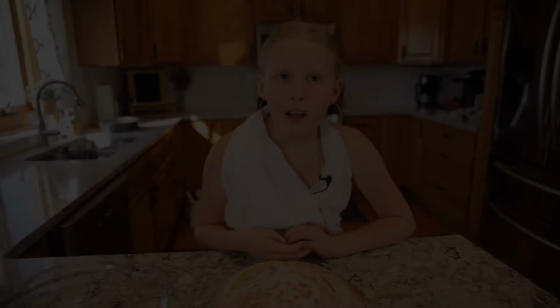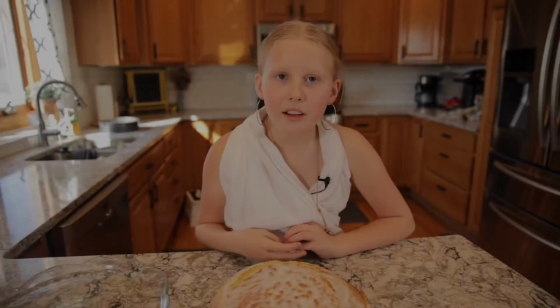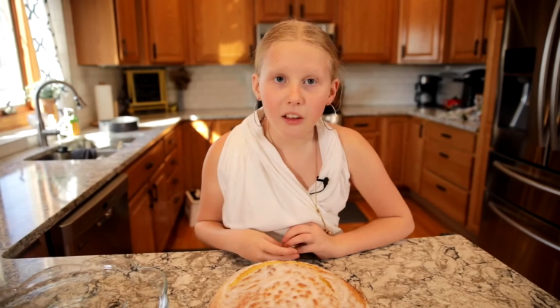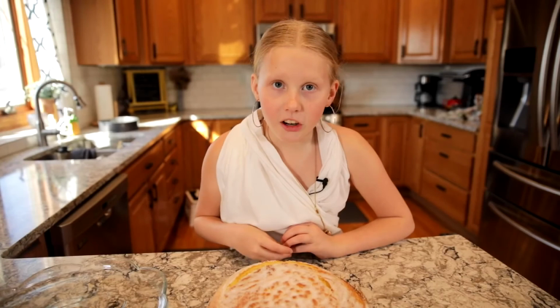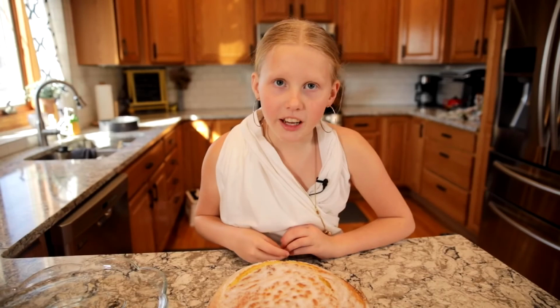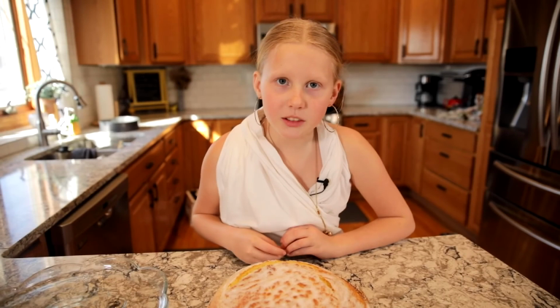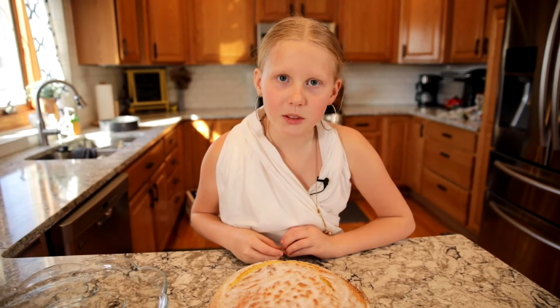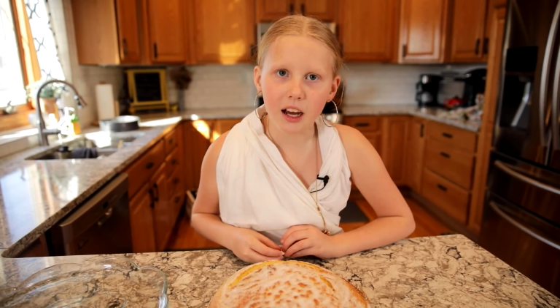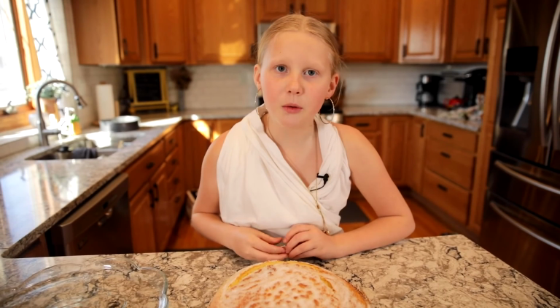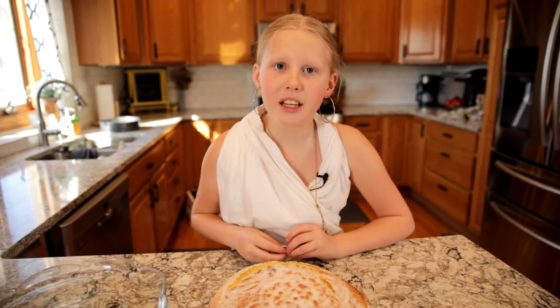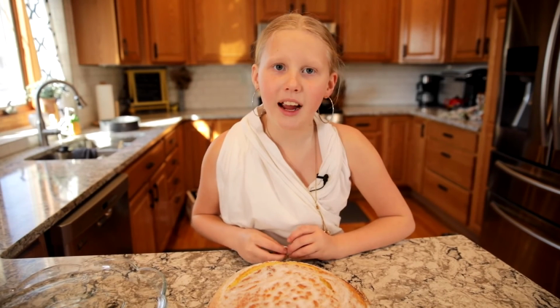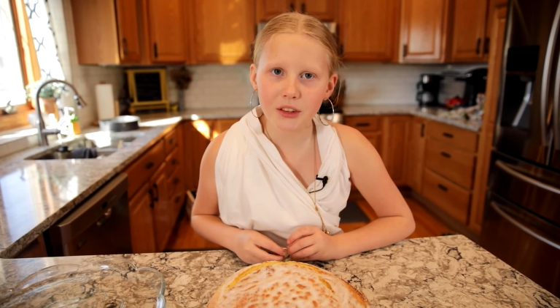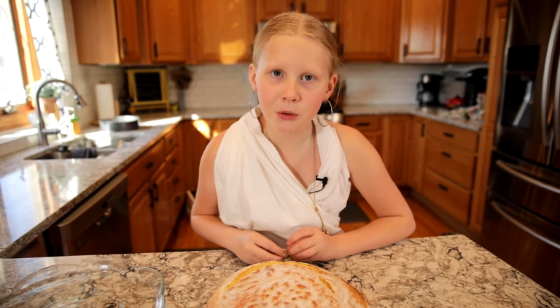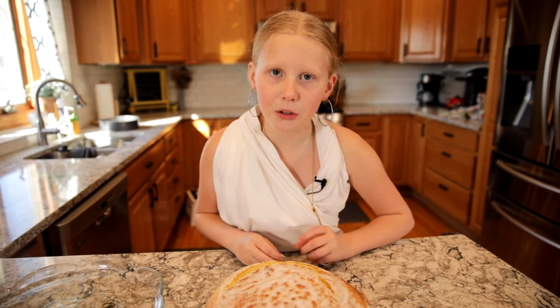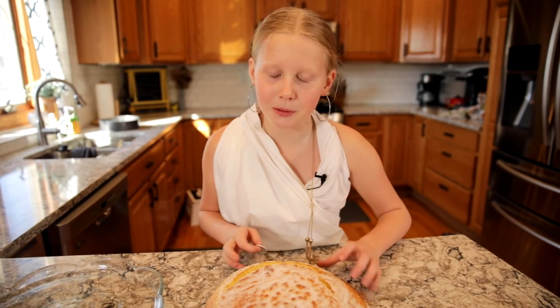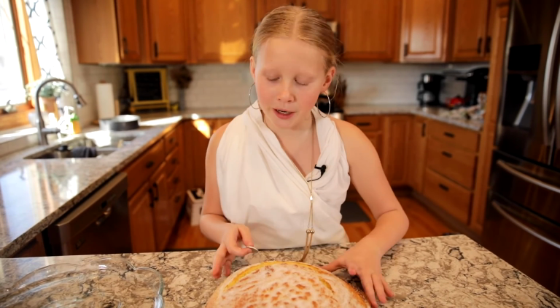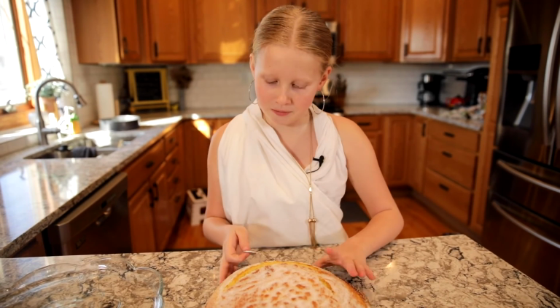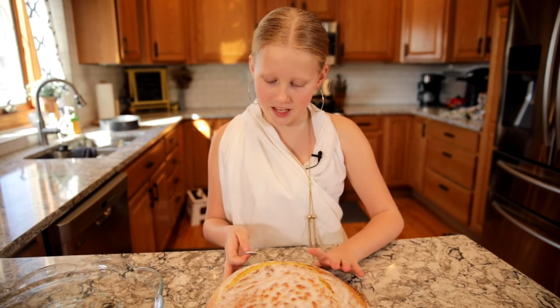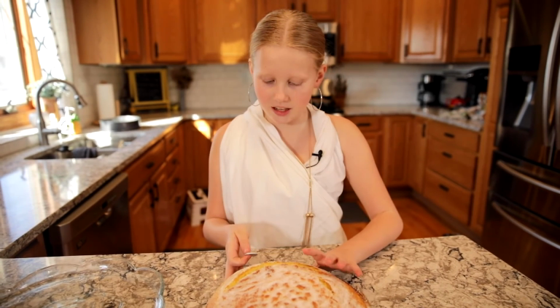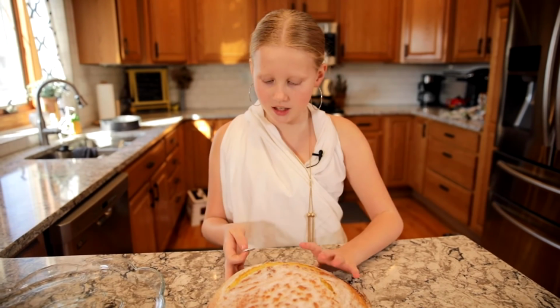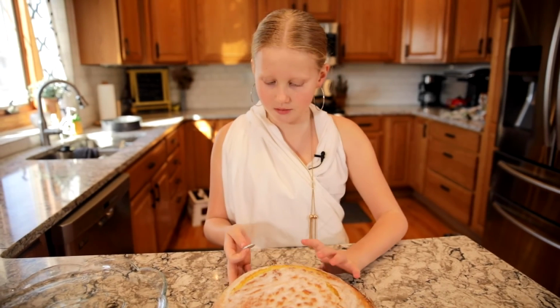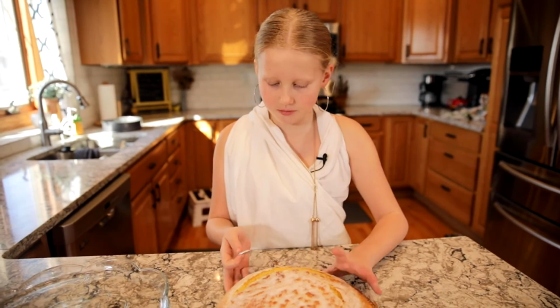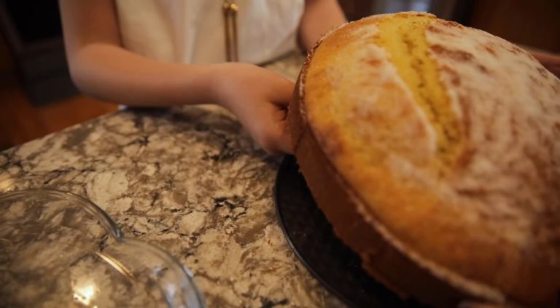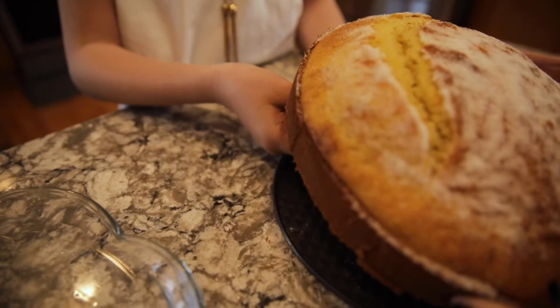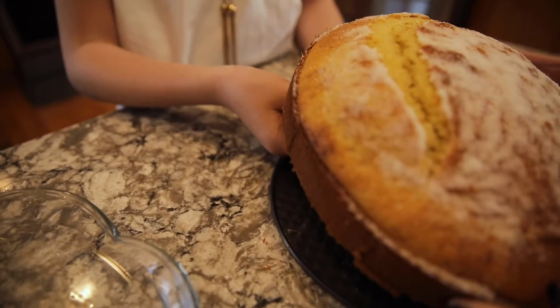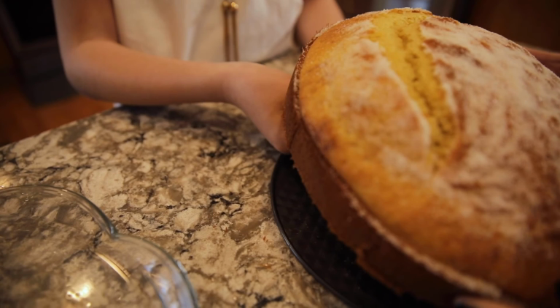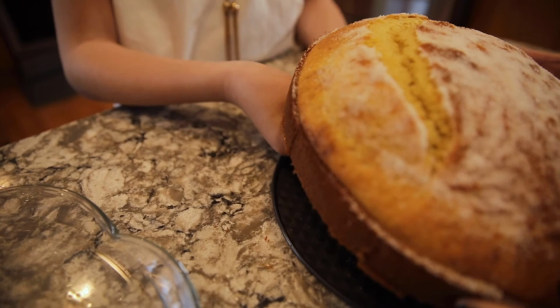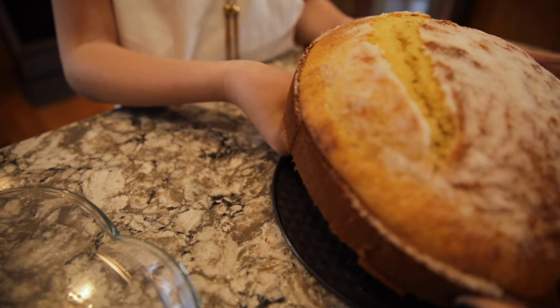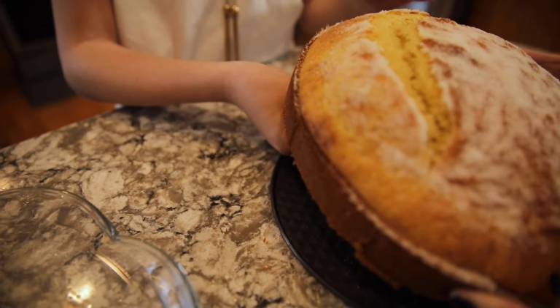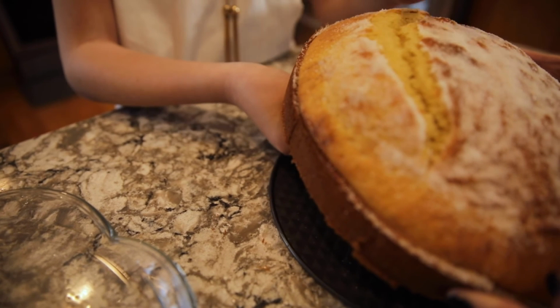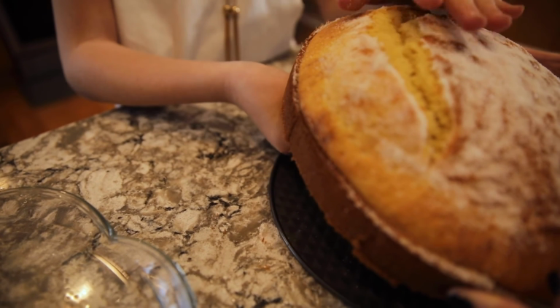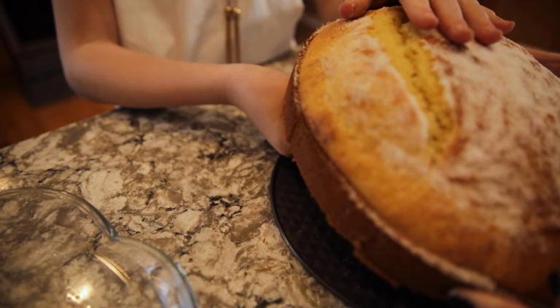Now that our cake's cooled down we can hide the quarter in the bottom of the cake. I hope nobody's looking.